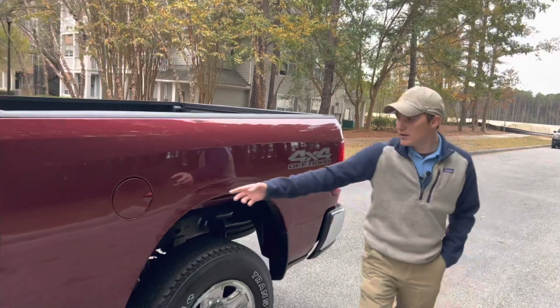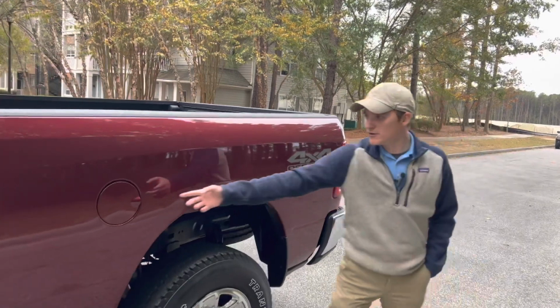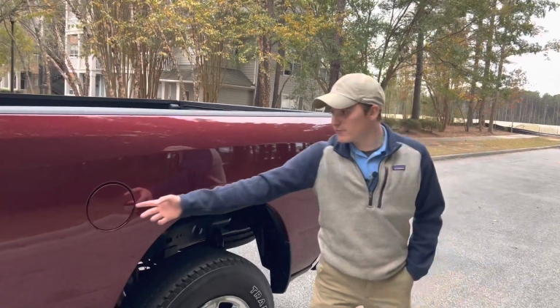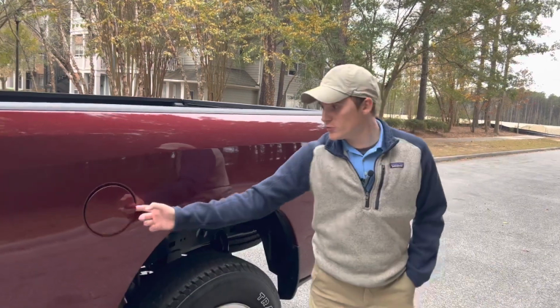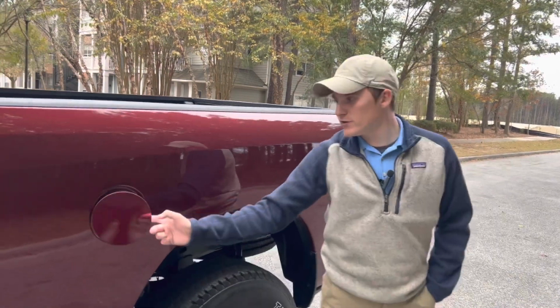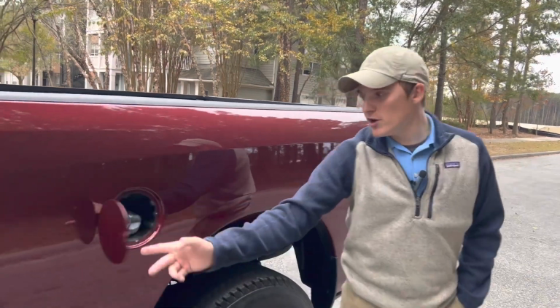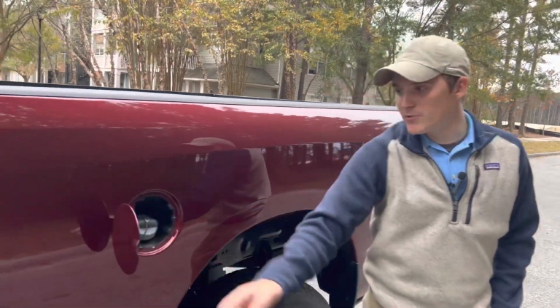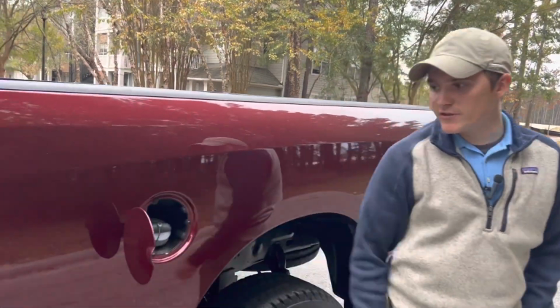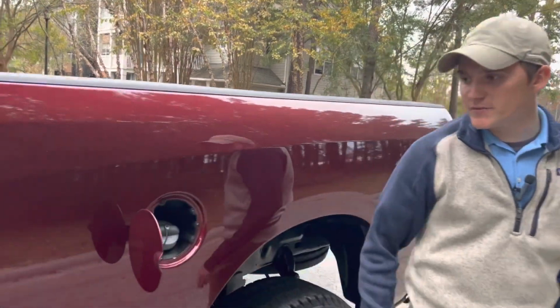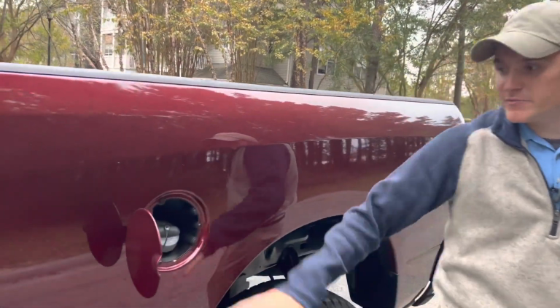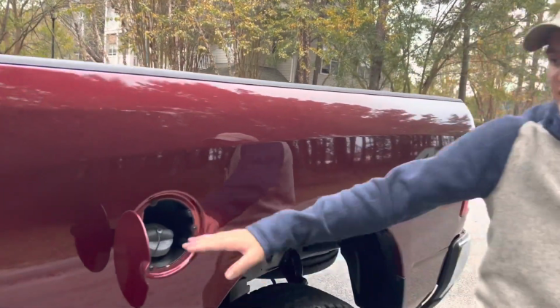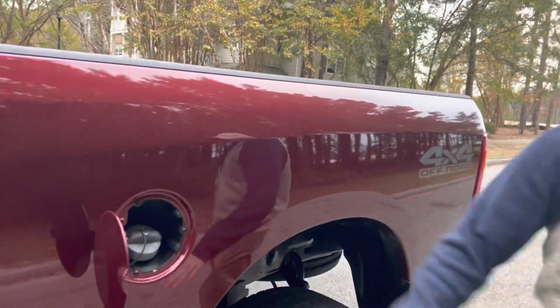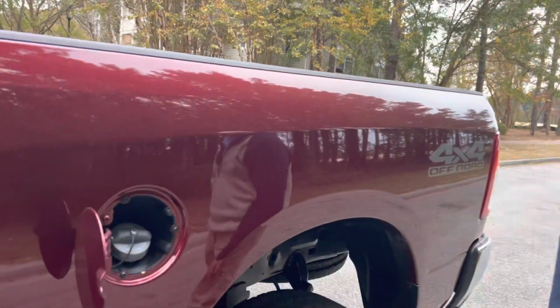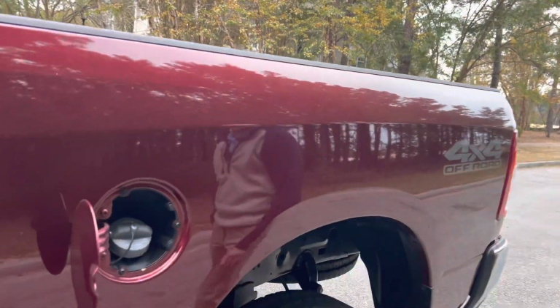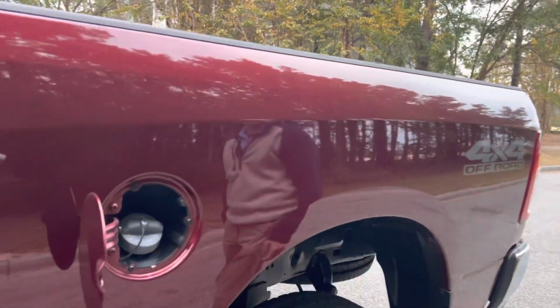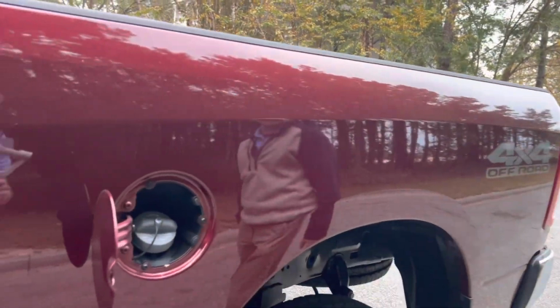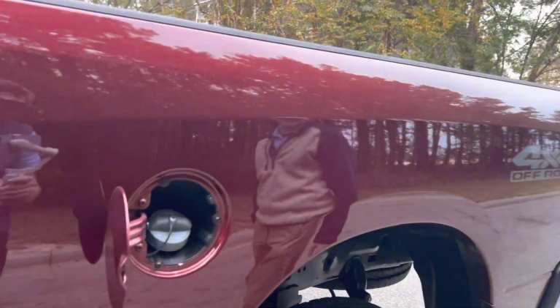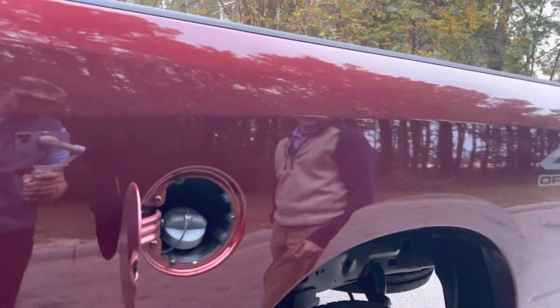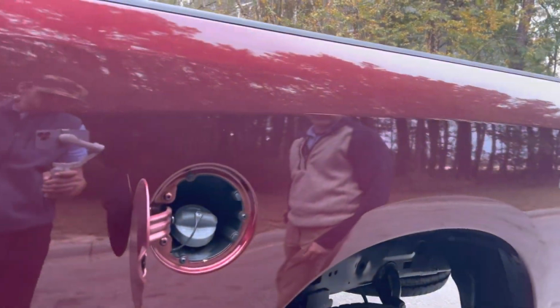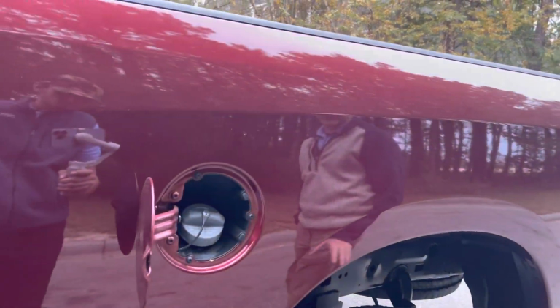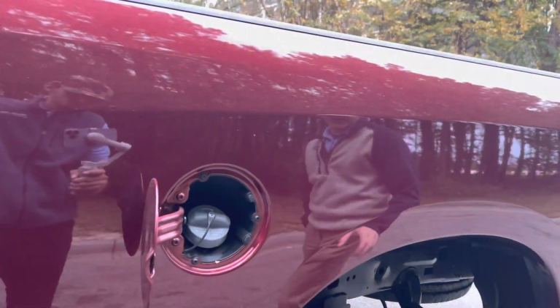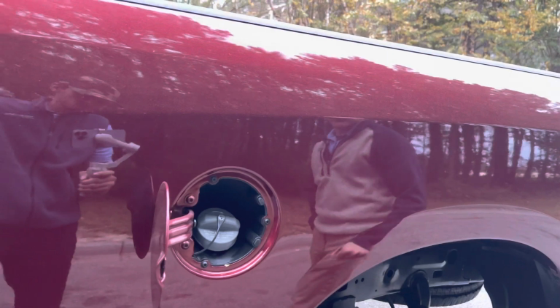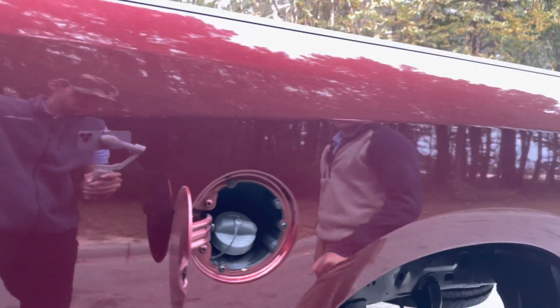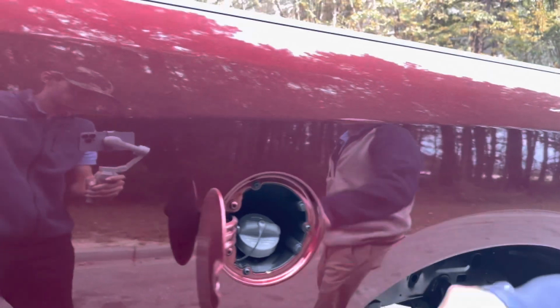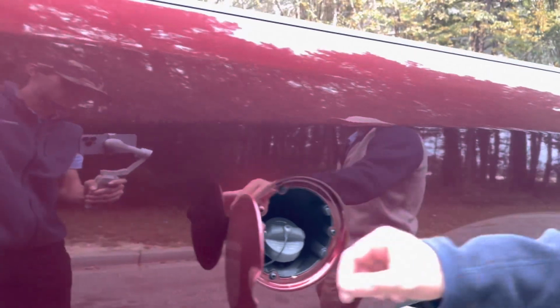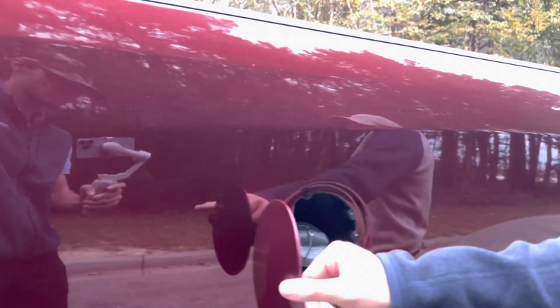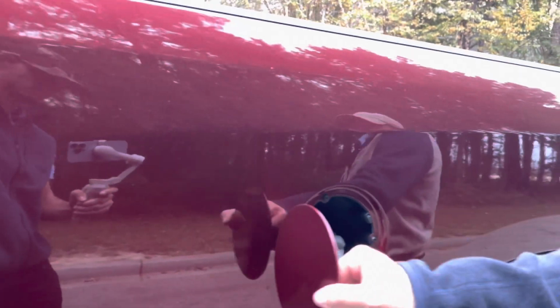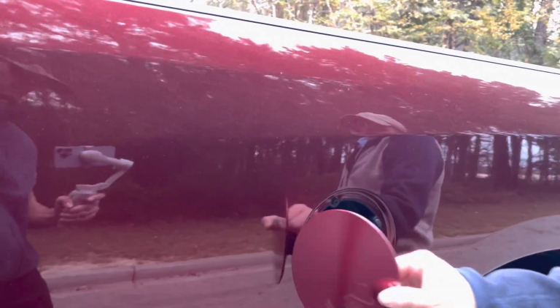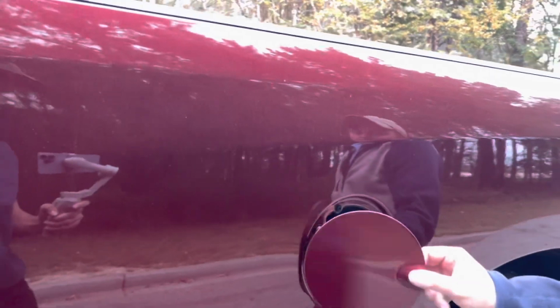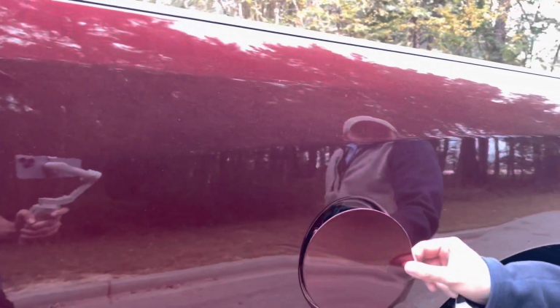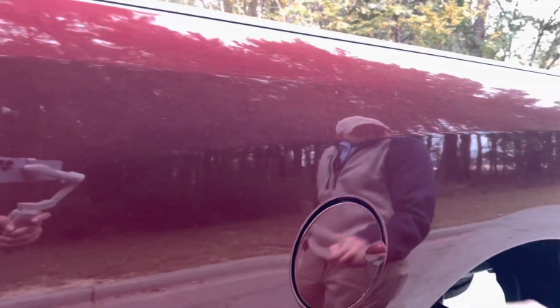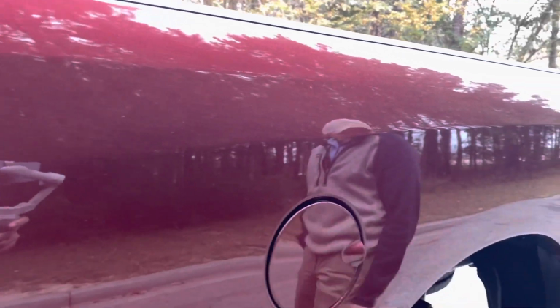Looking at your fuel door, it opens right up. It is a basic twist-off and takes regular 87 — don't run premium in it. Ram does not adjust for it.